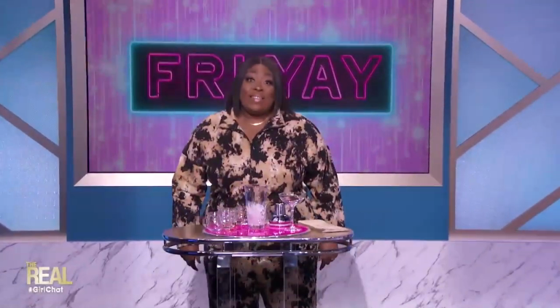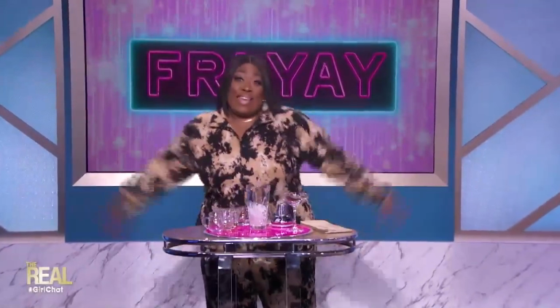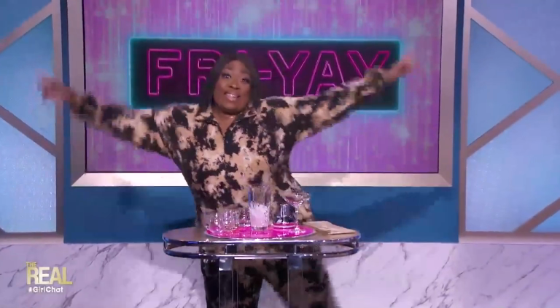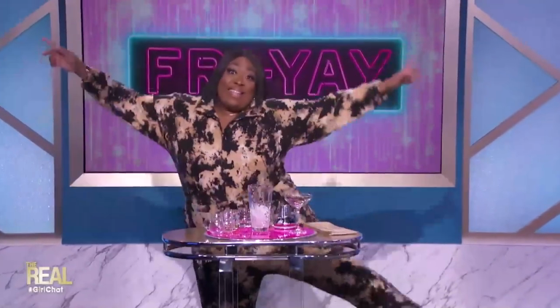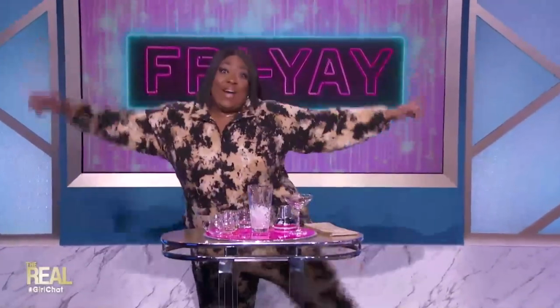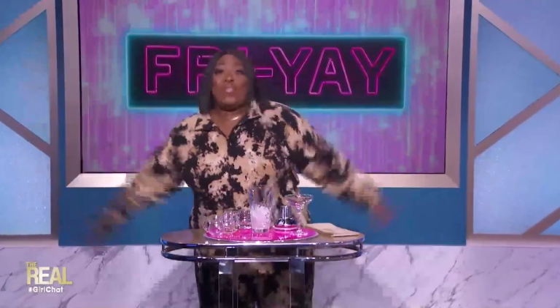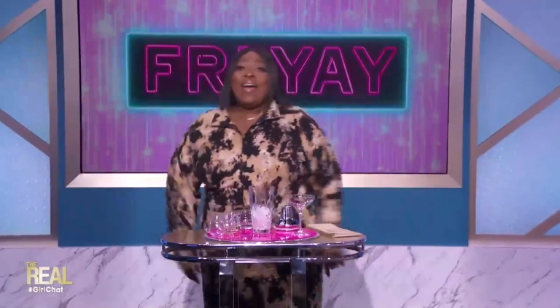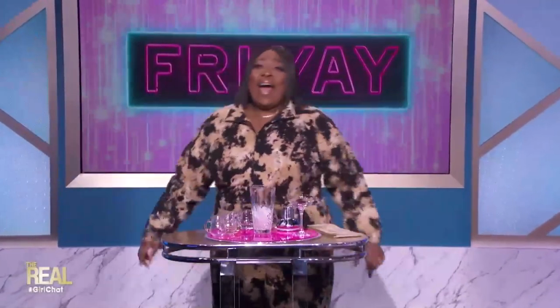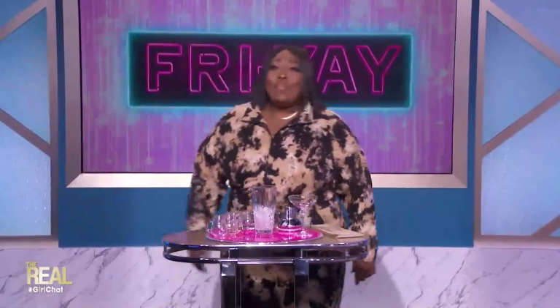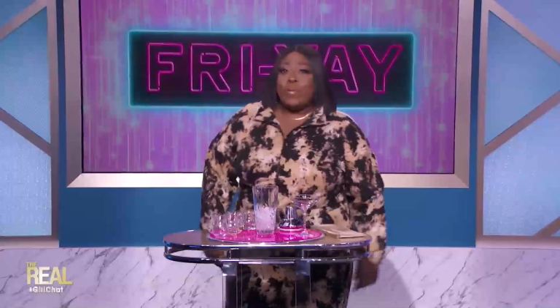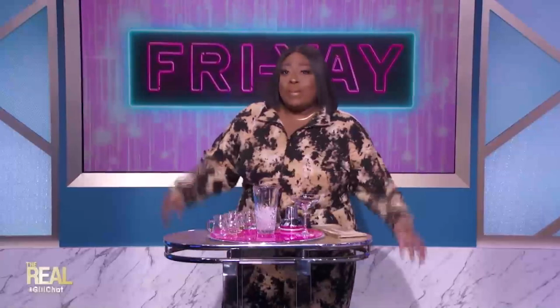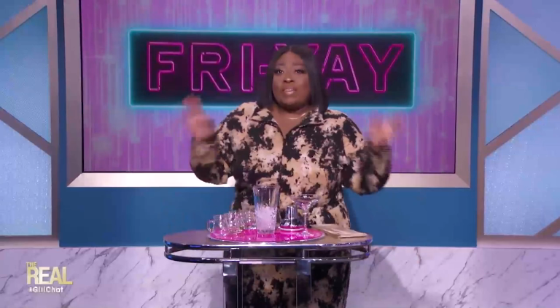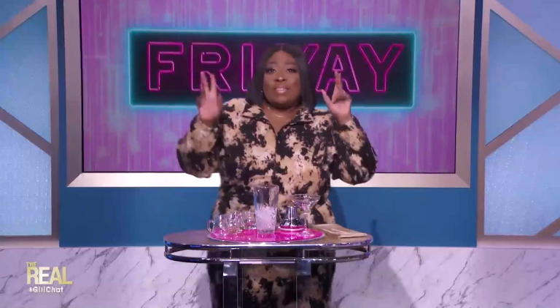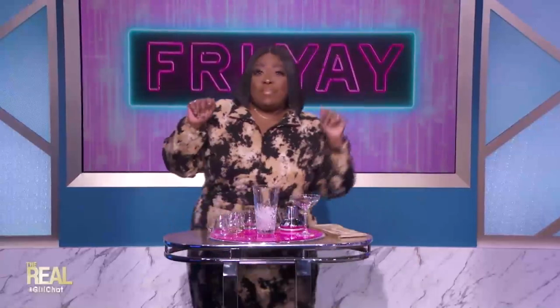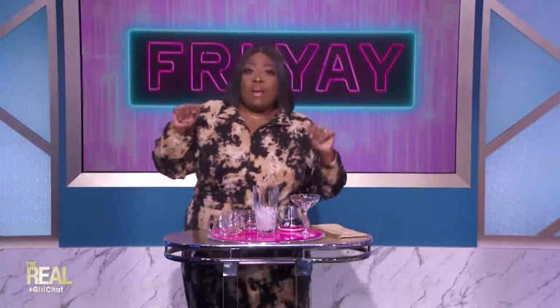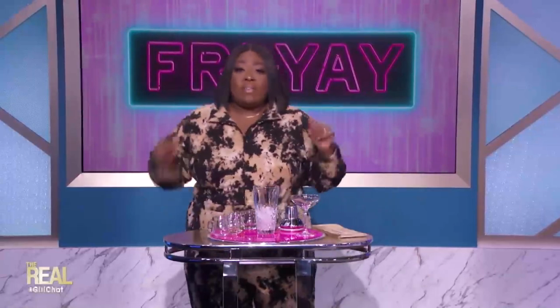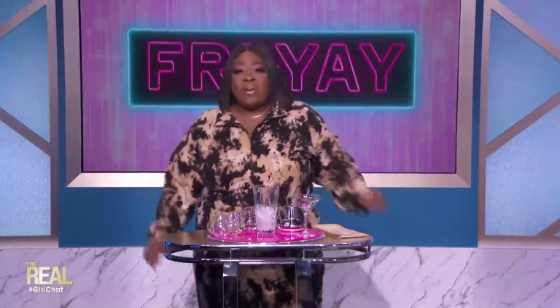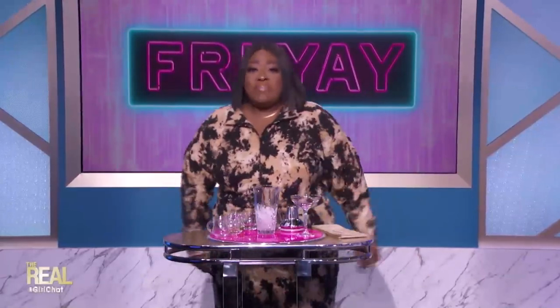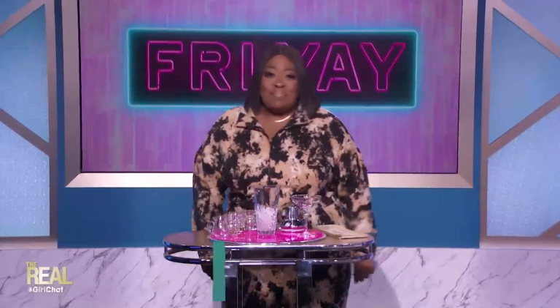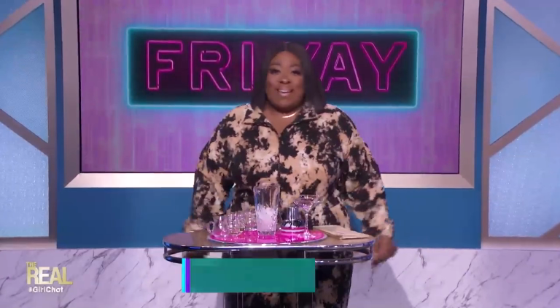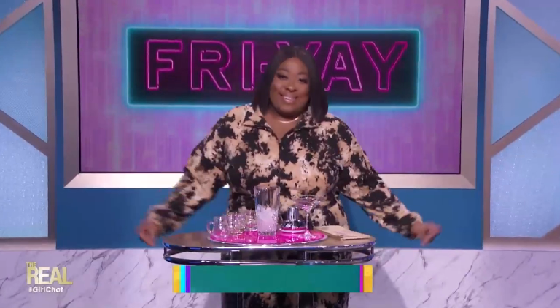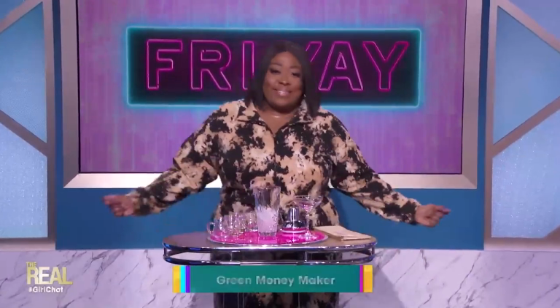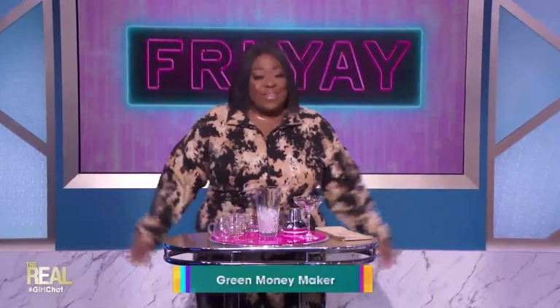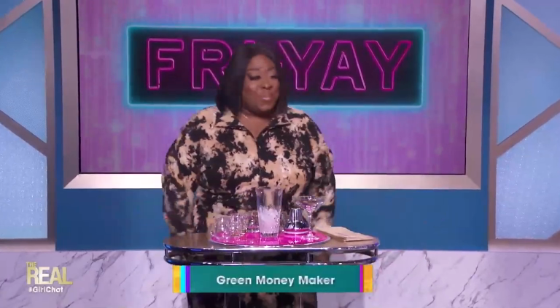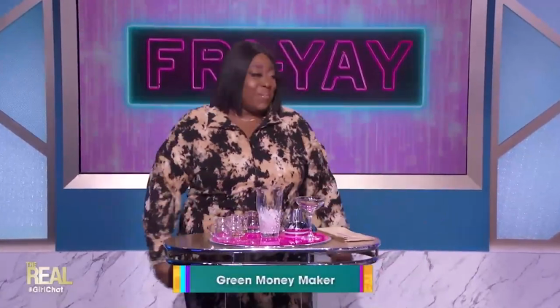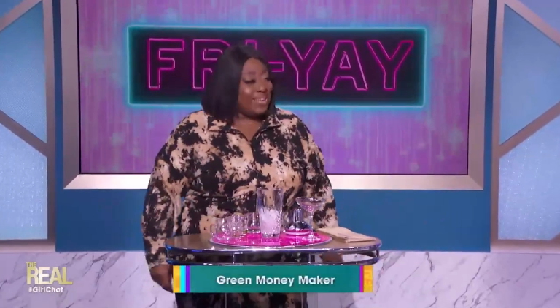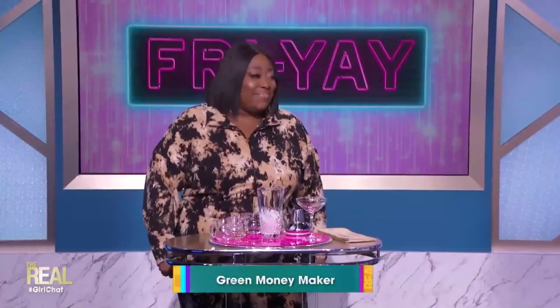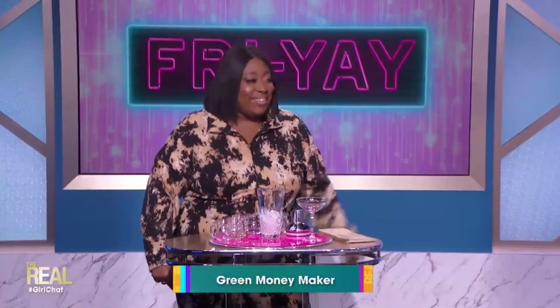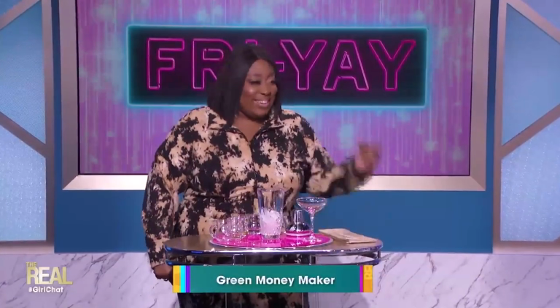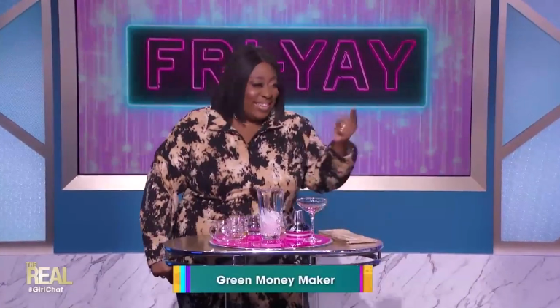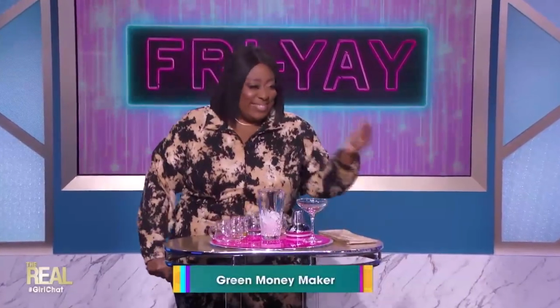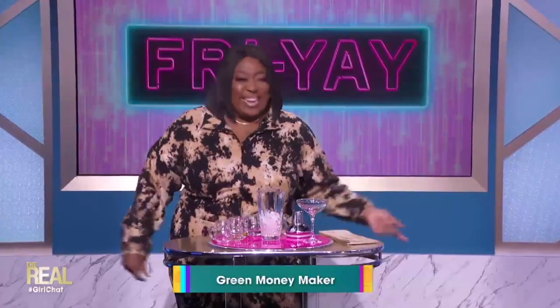Yes, to kick things off, I'll be whipping up a little something called the Green Money Maker, because, you know, we about making some money. Ain't that right, G-Money?